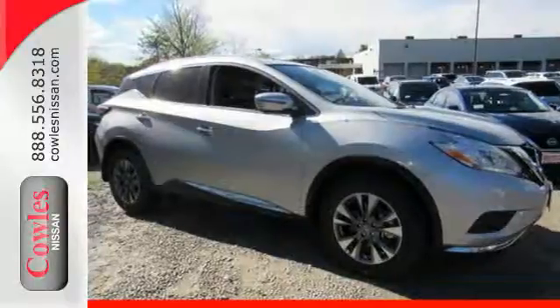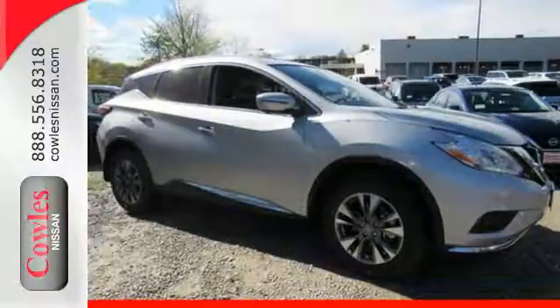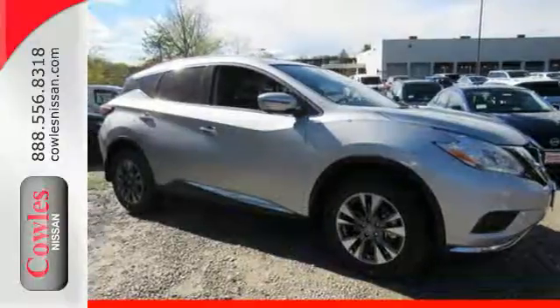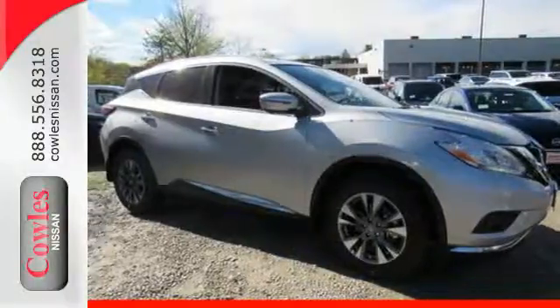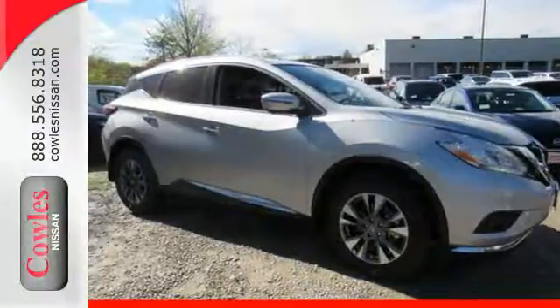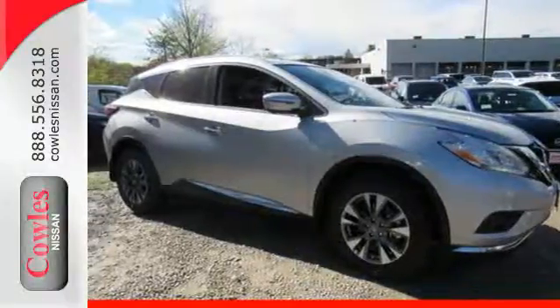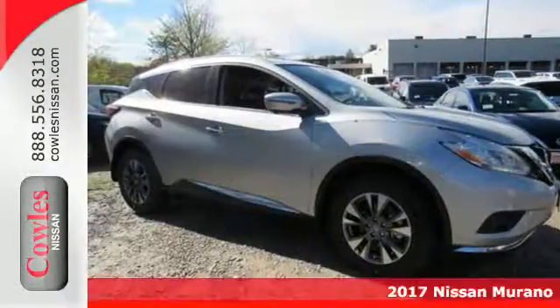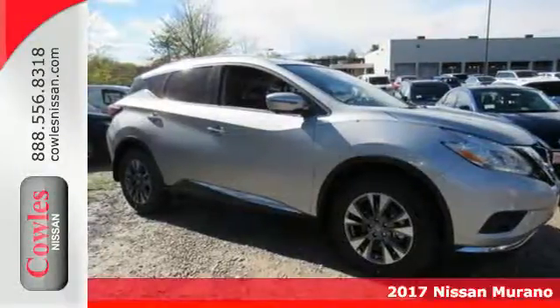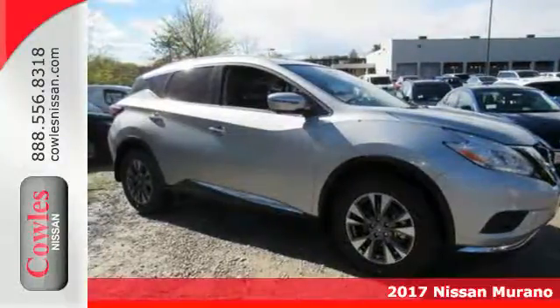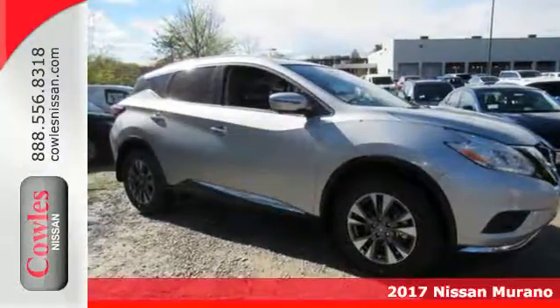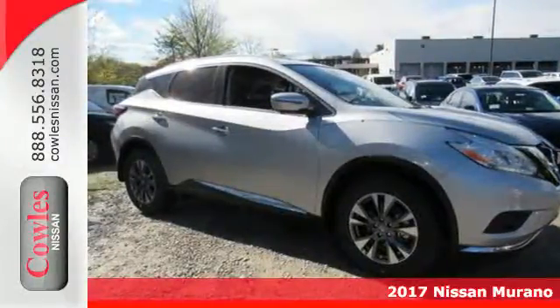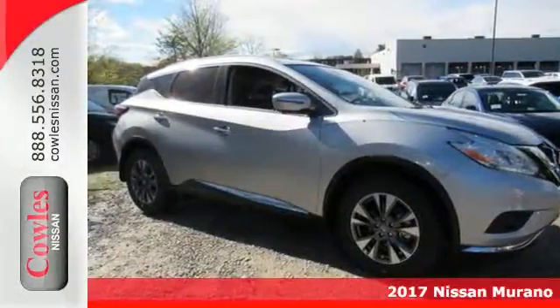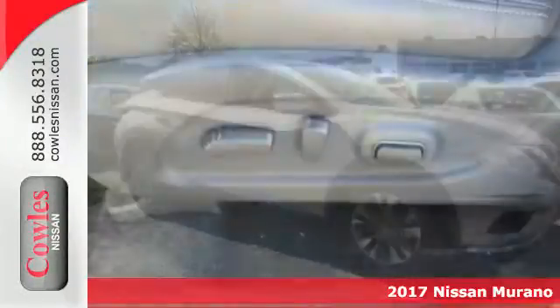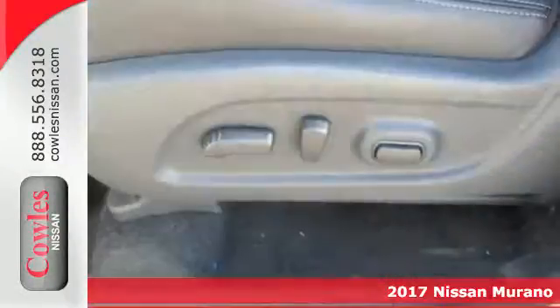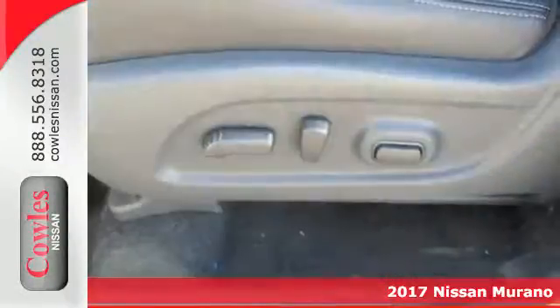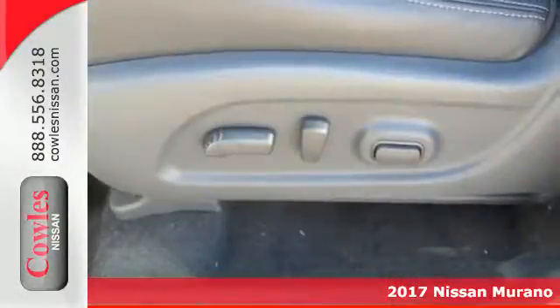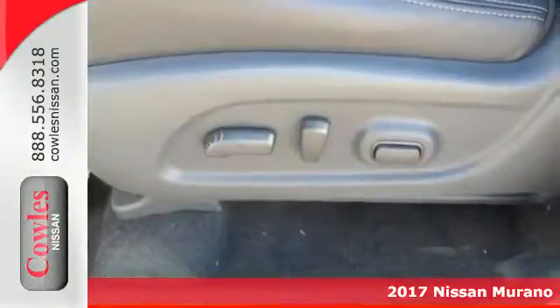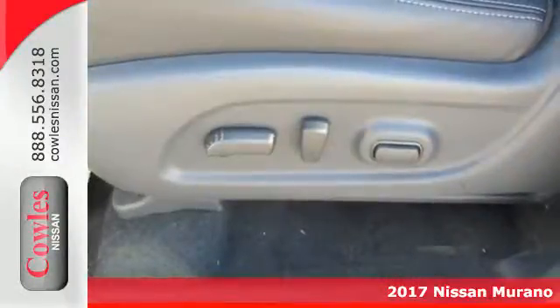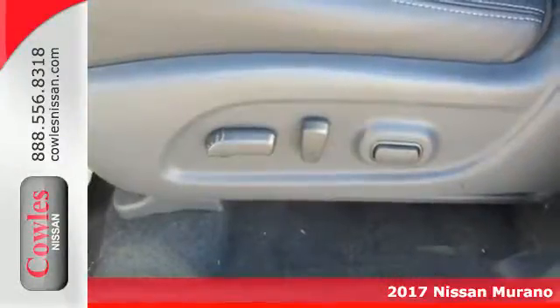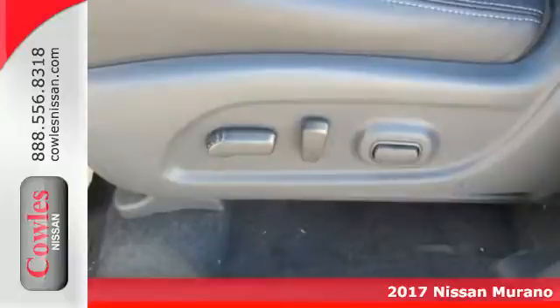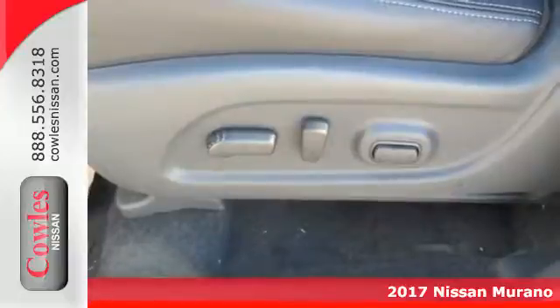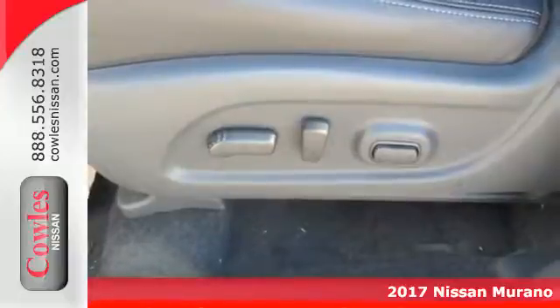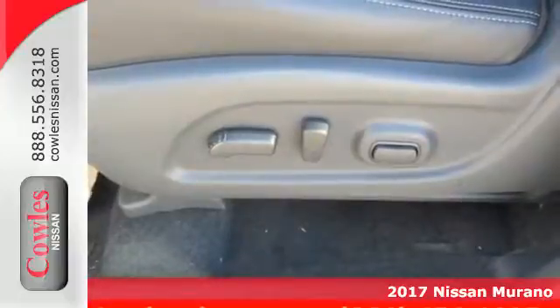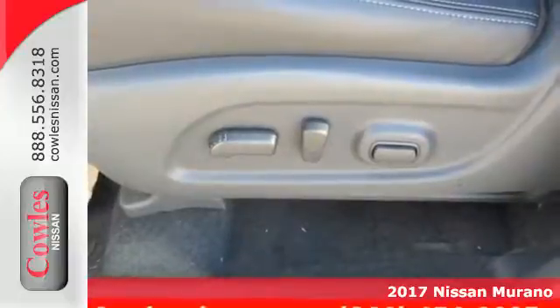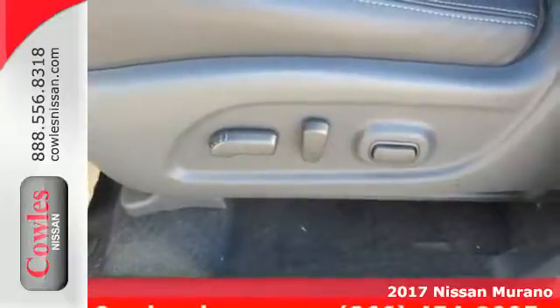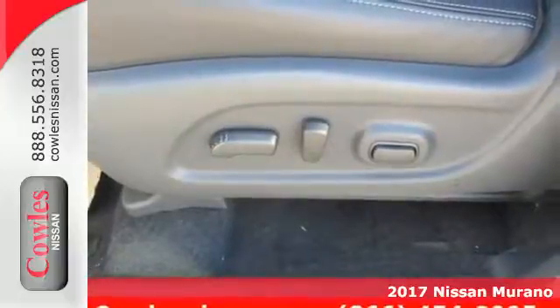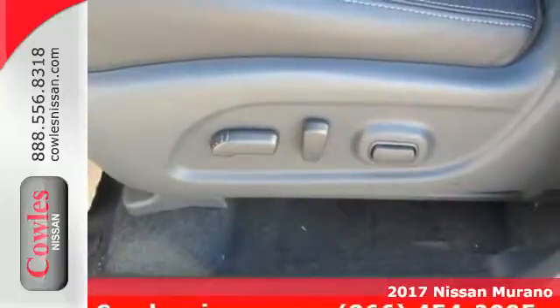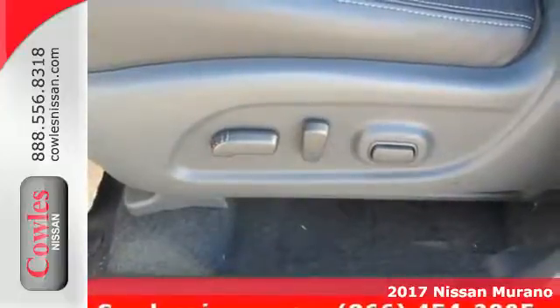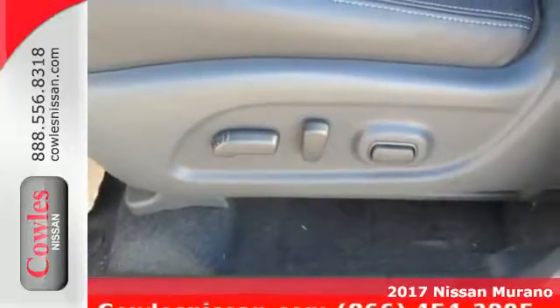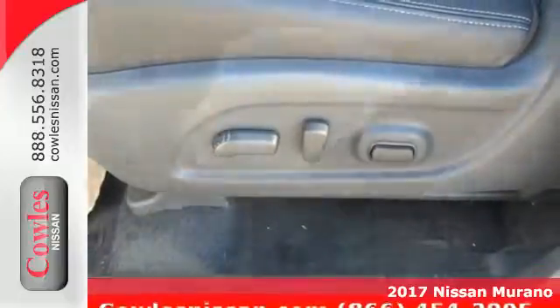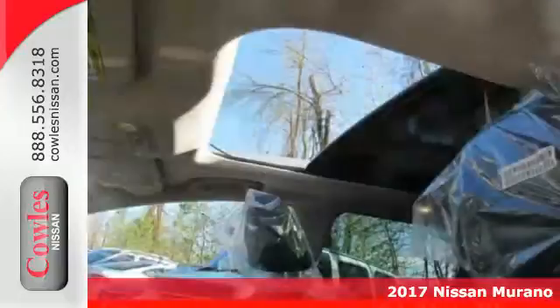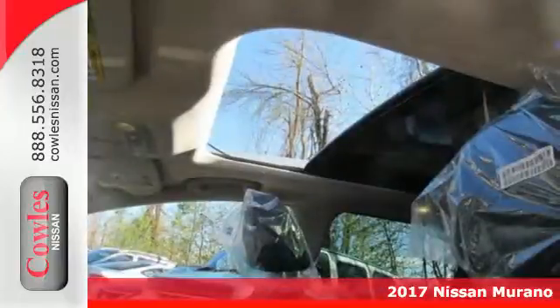It's a 2017 Nissan Murano. This polished ride will both surround you in comfort and garnish attention on the road.